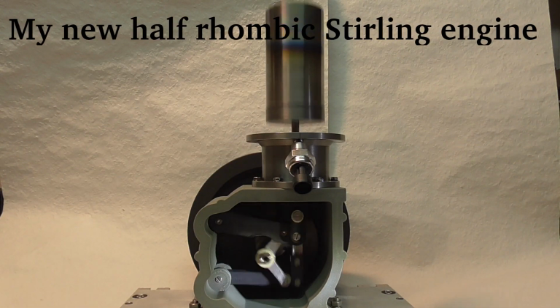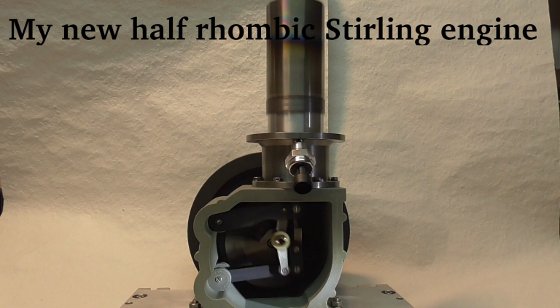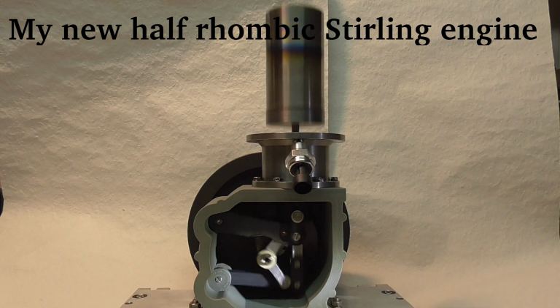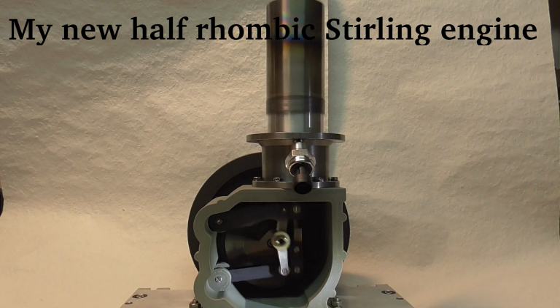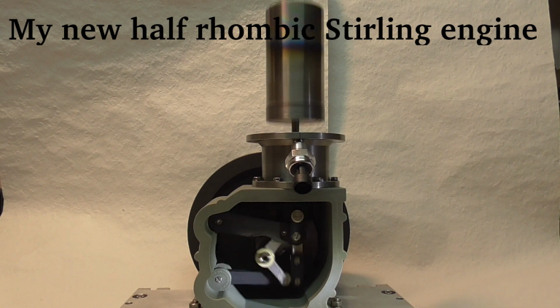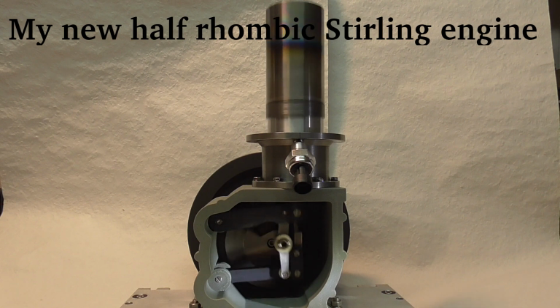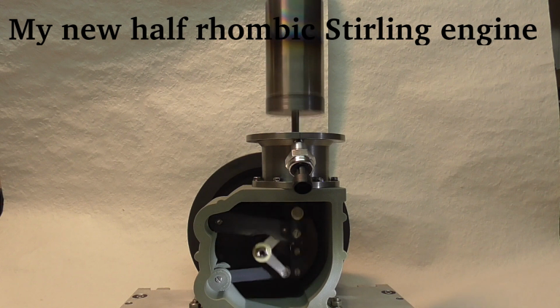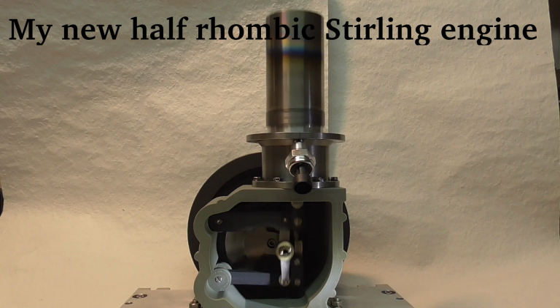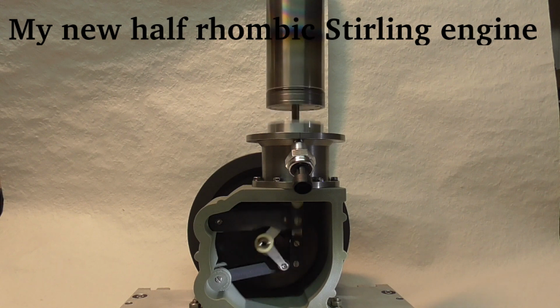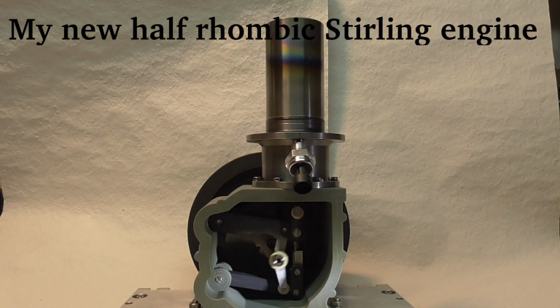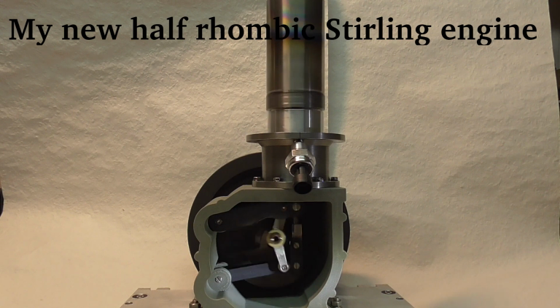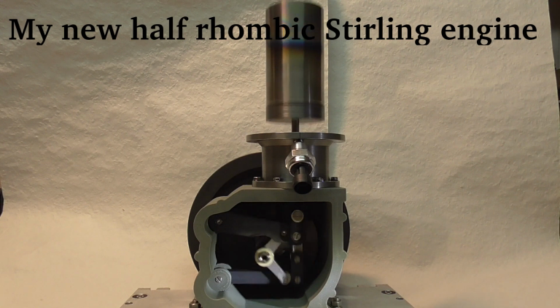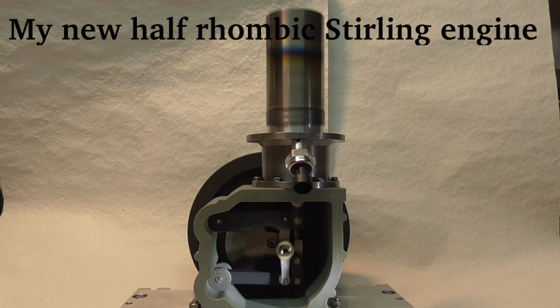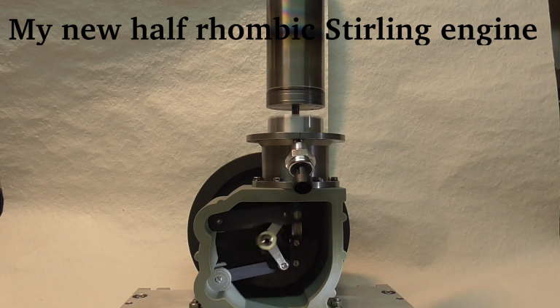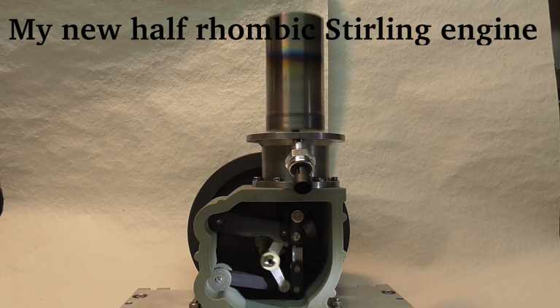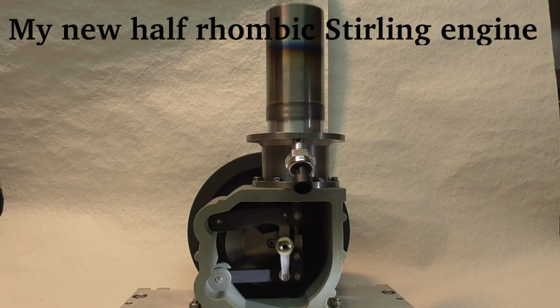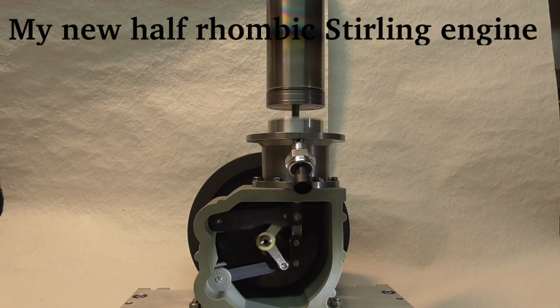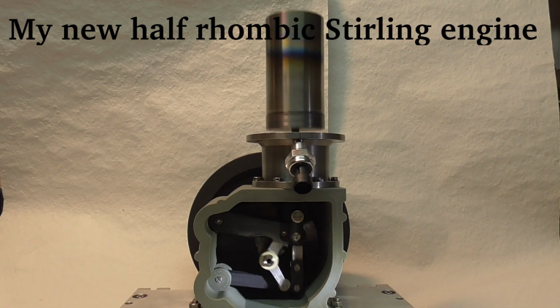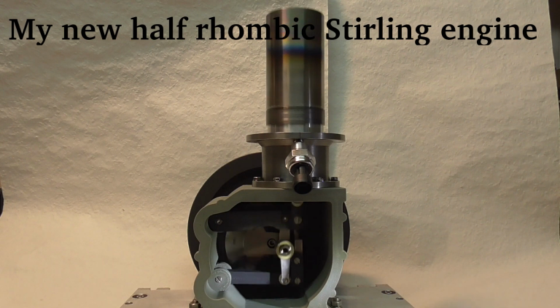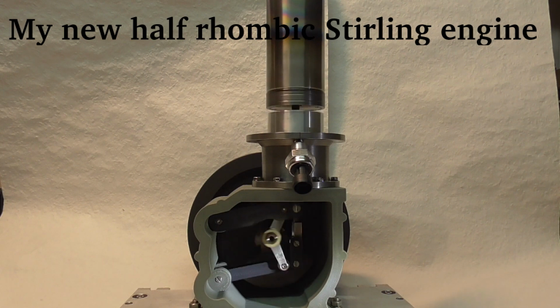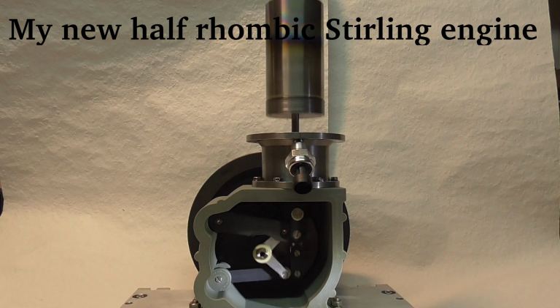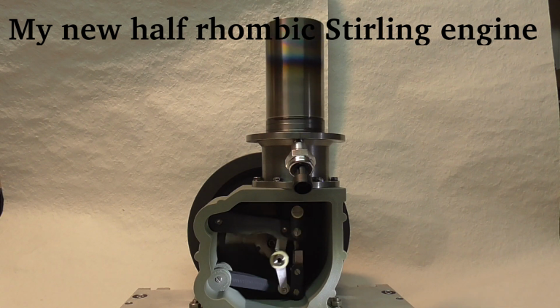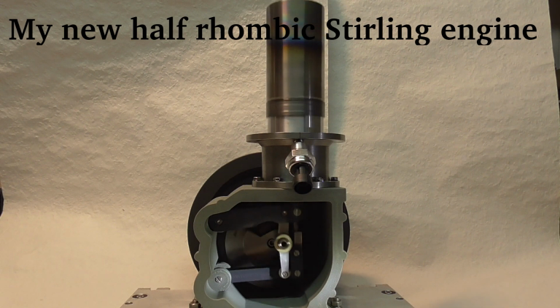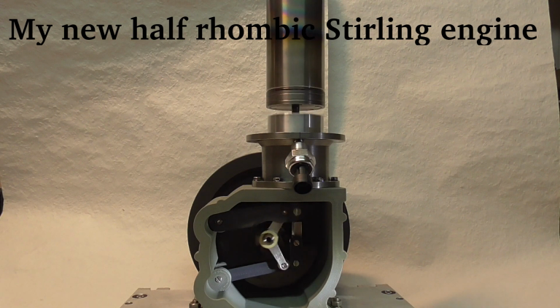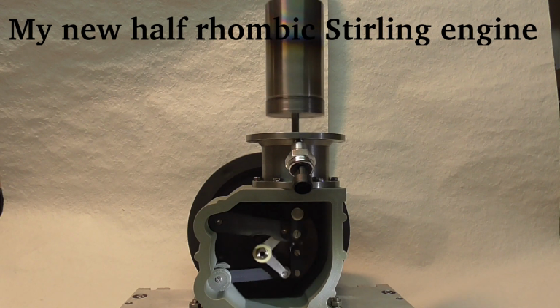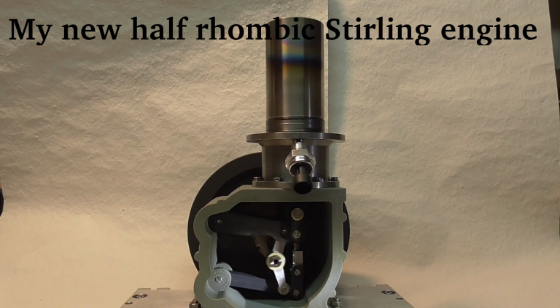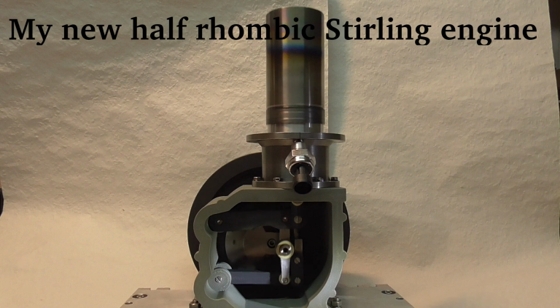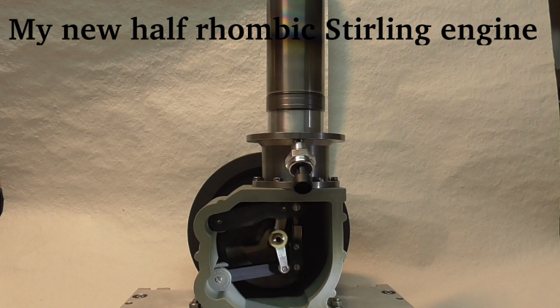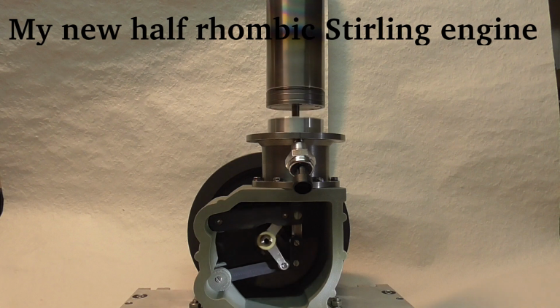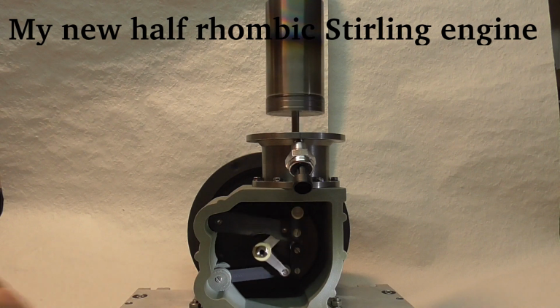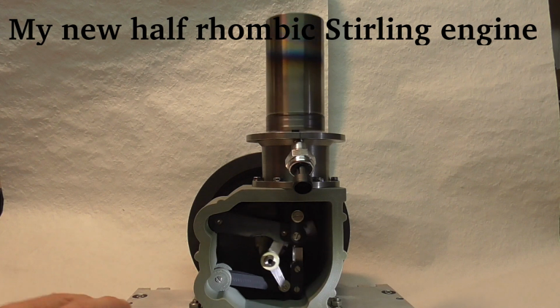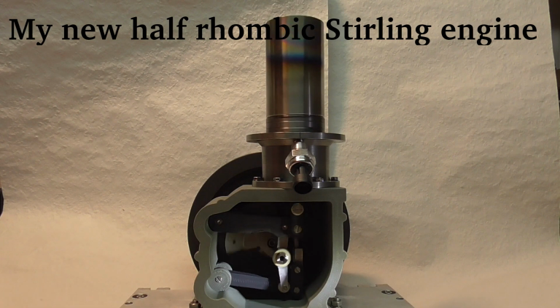Hi, in this video I want to present you my new half rhombic drive Stirling engine.